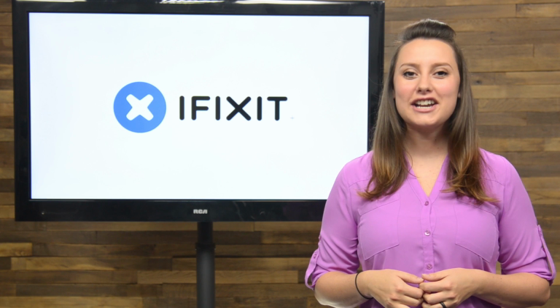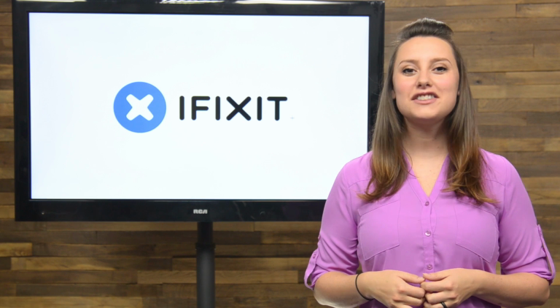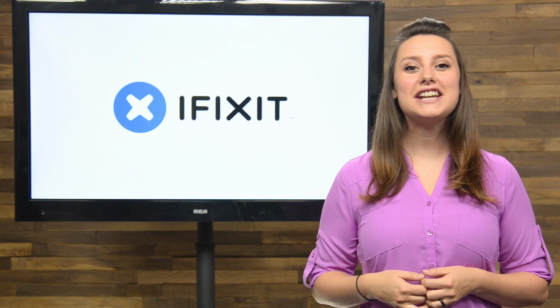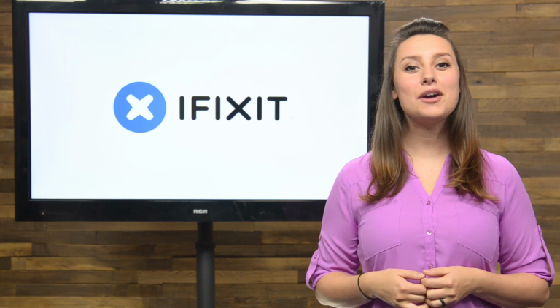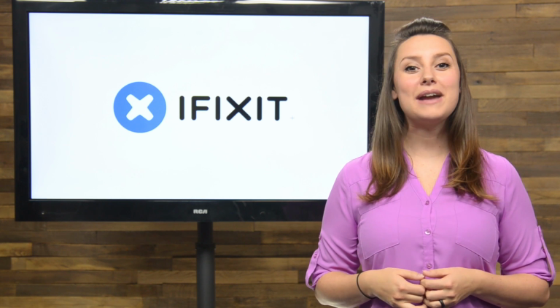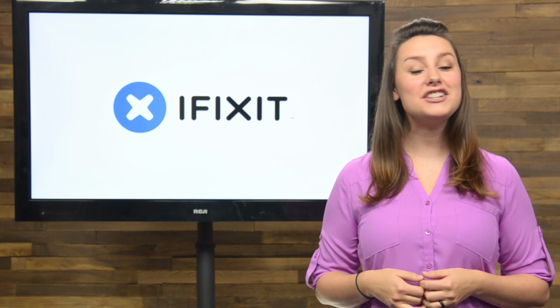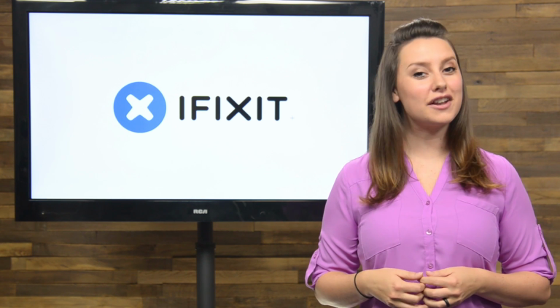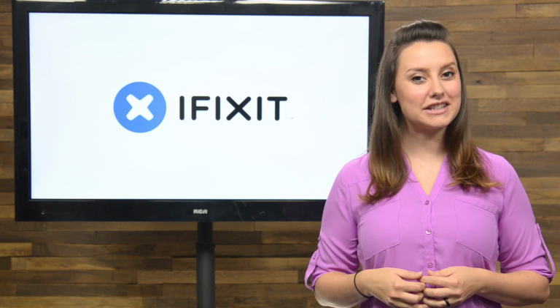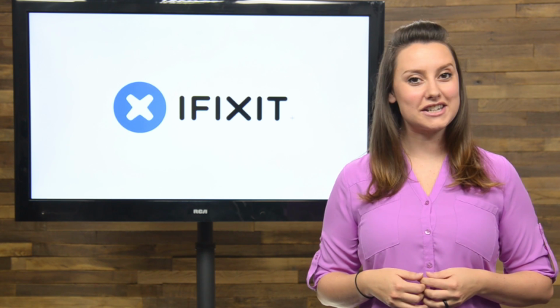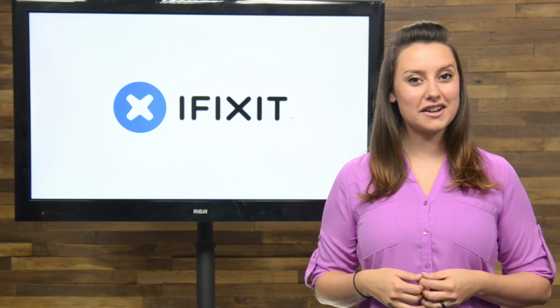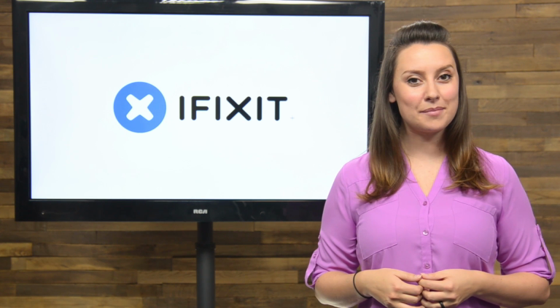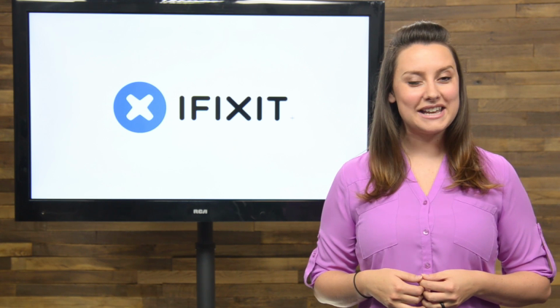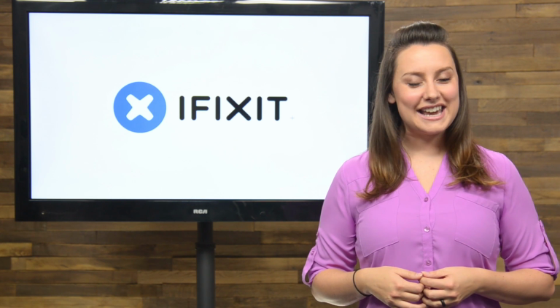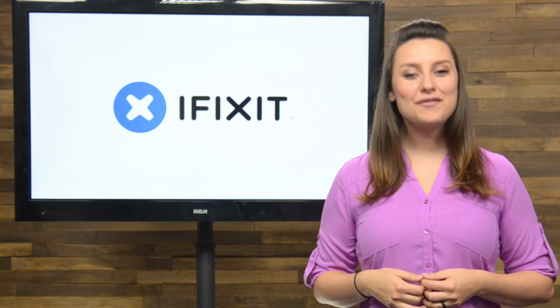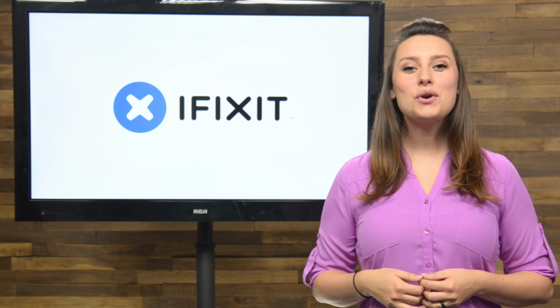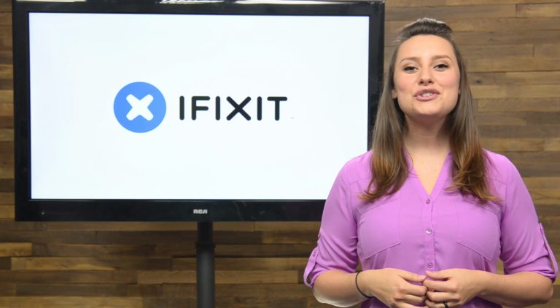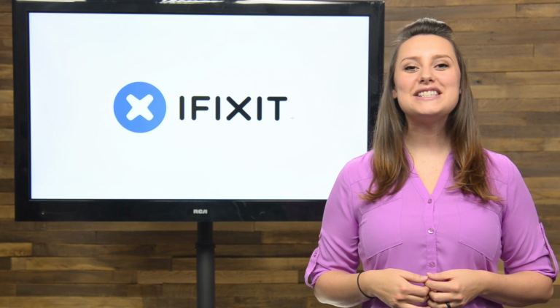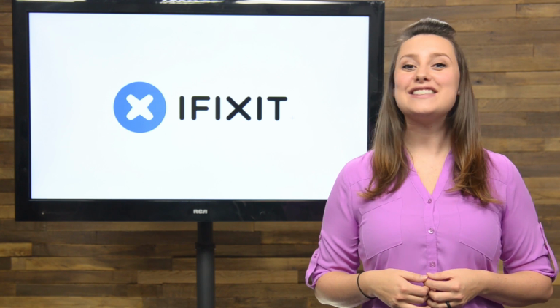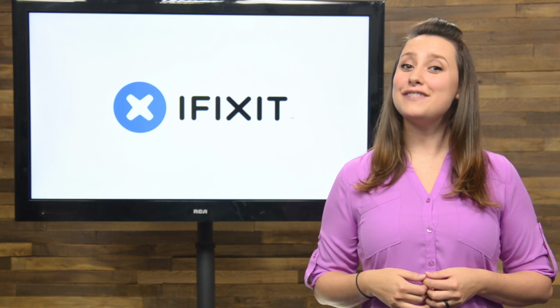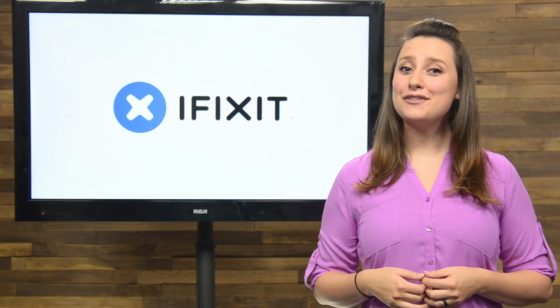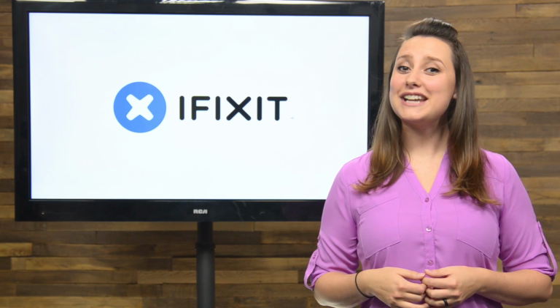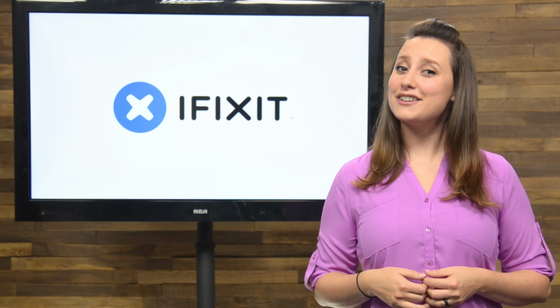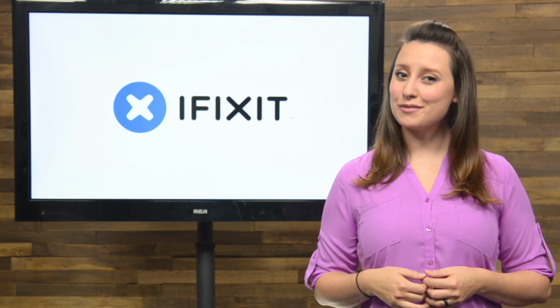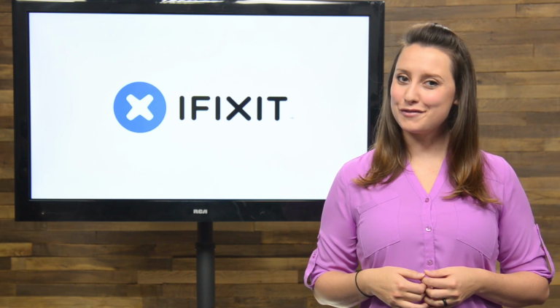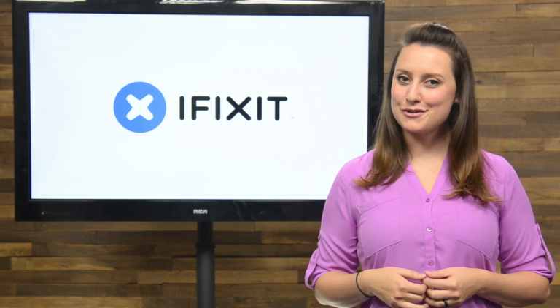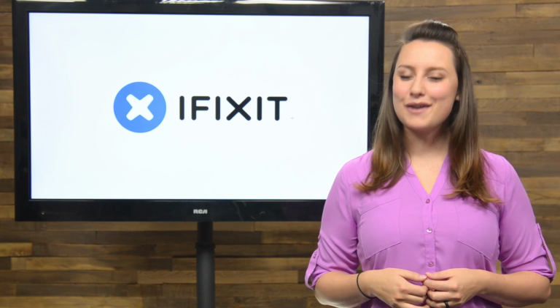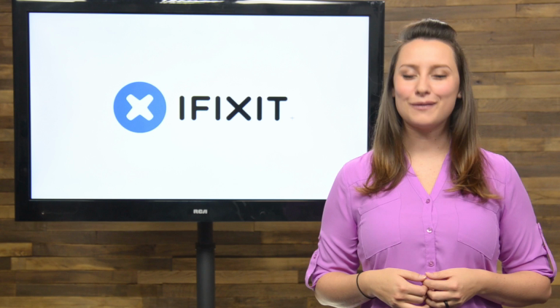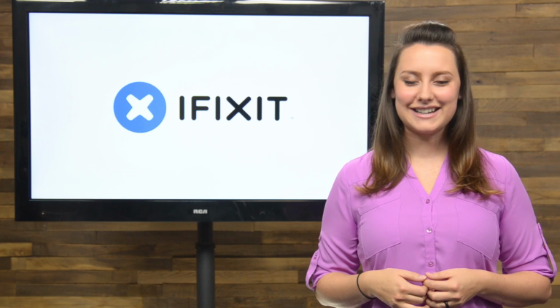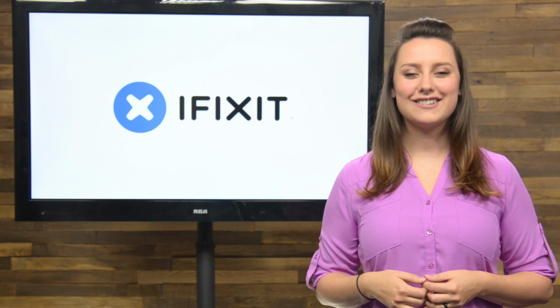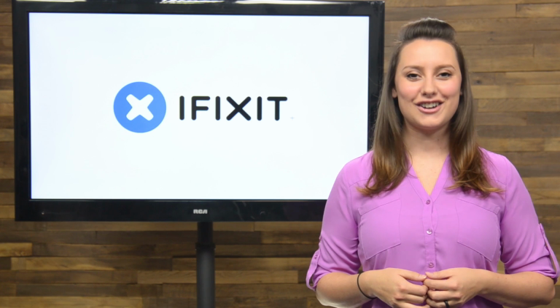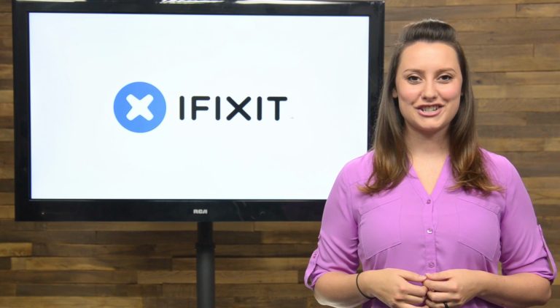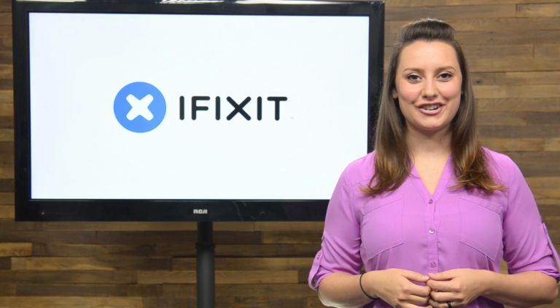To see all the details of these exciting teardowns, check out the teardown page on ifixit.com, and of course you can see the video teardown review right here on our channel.